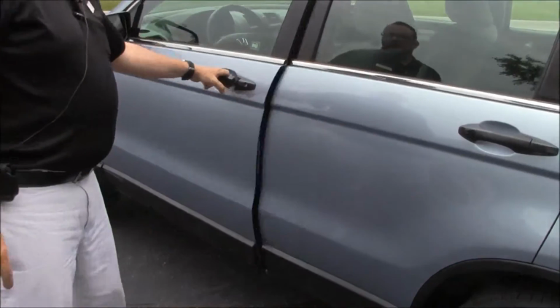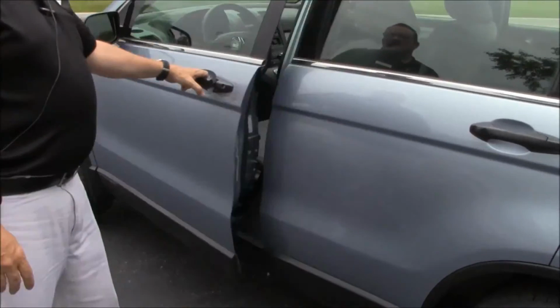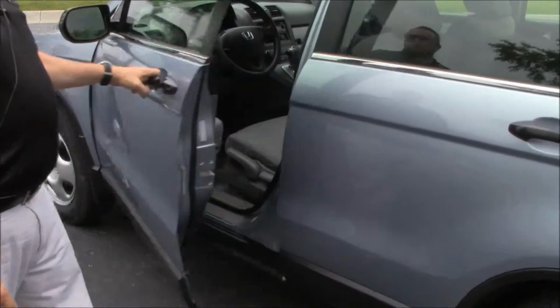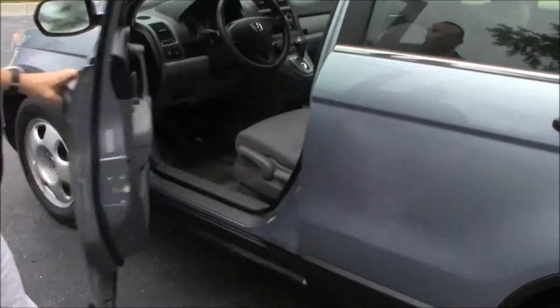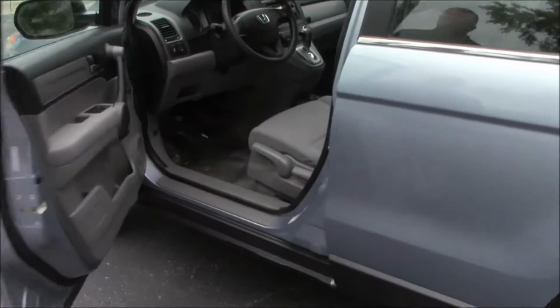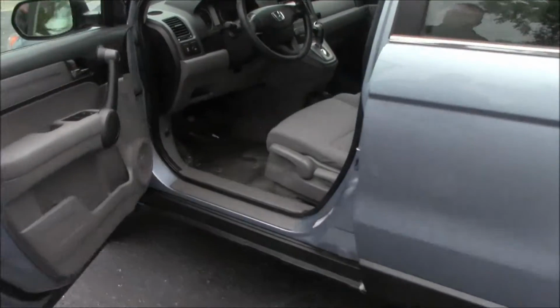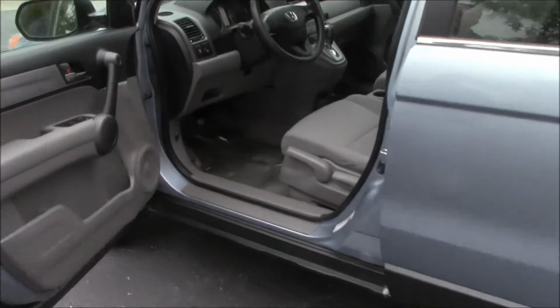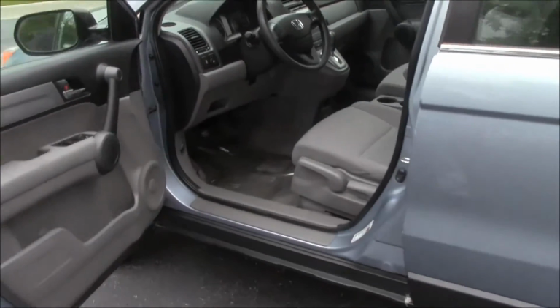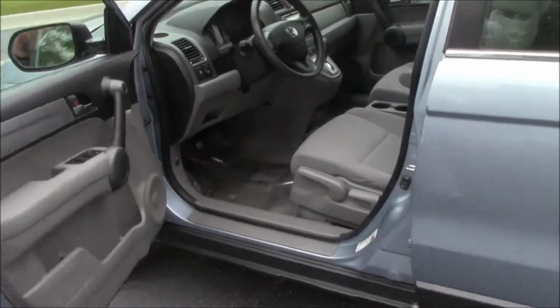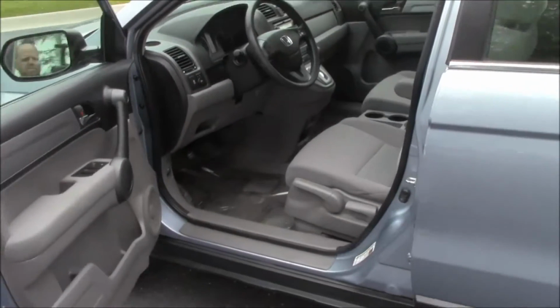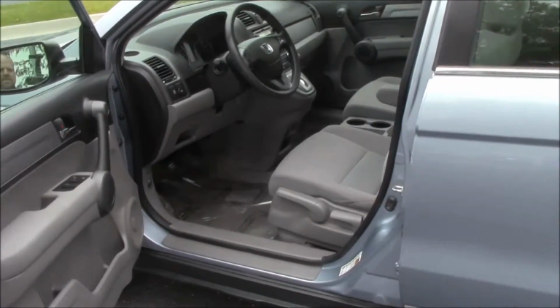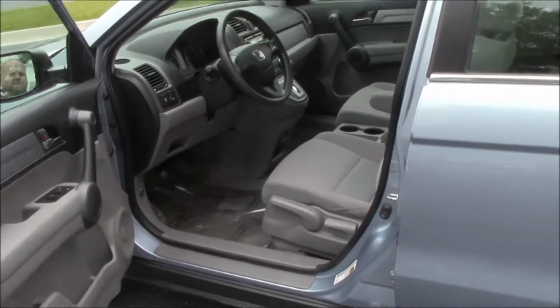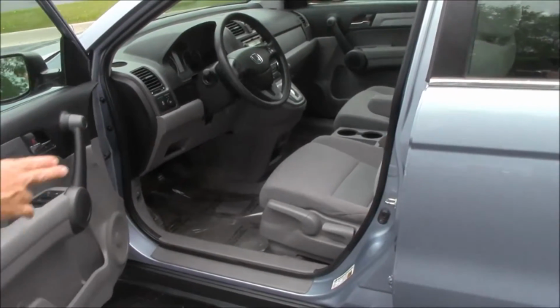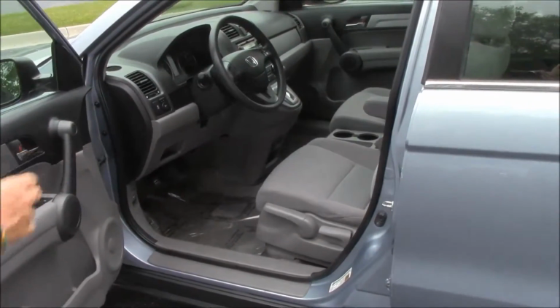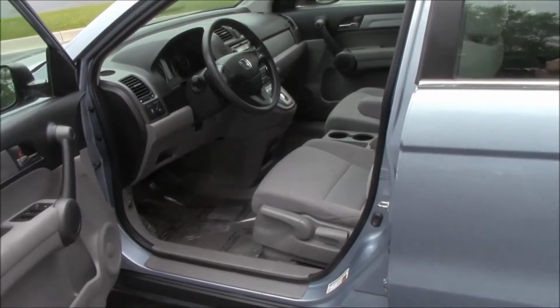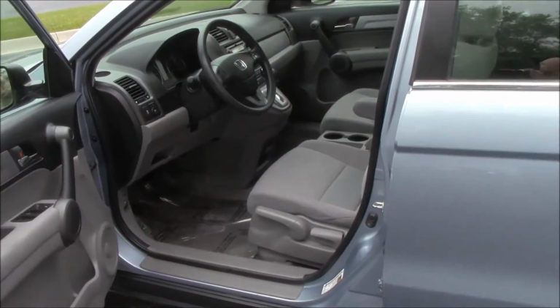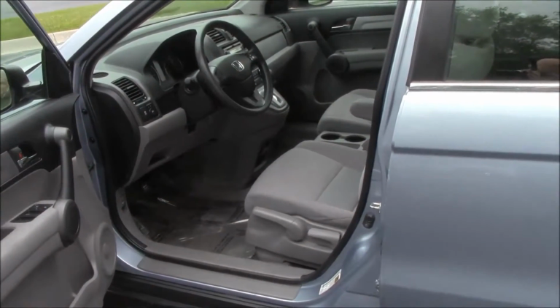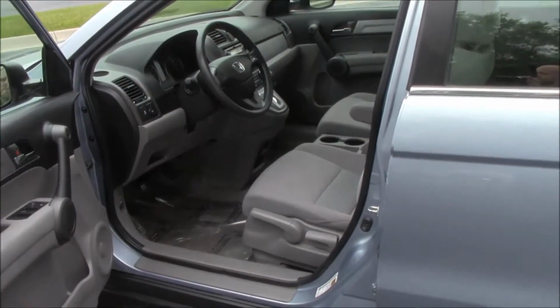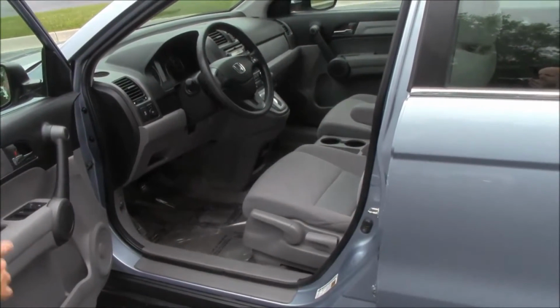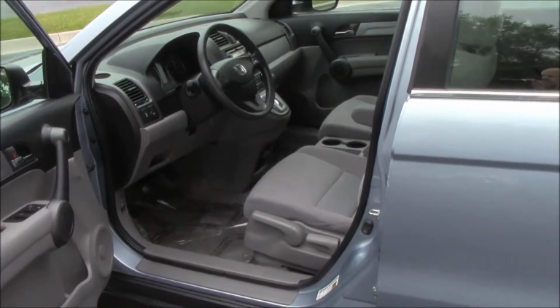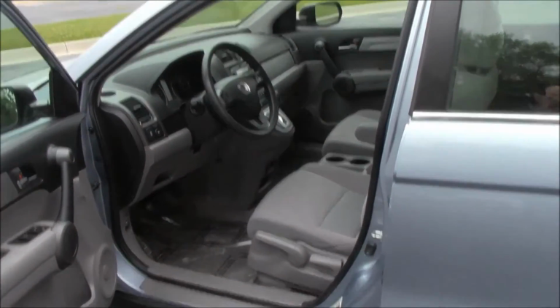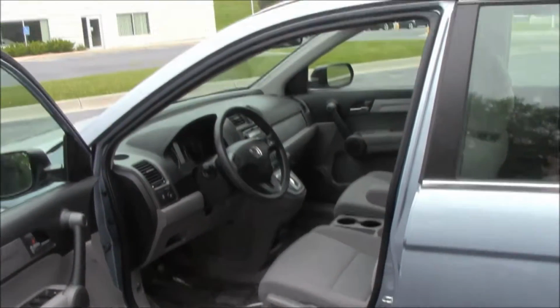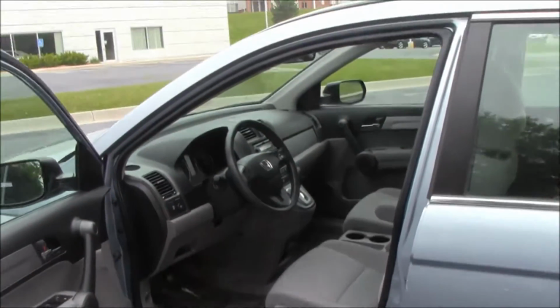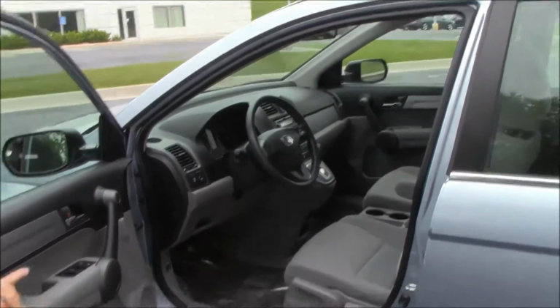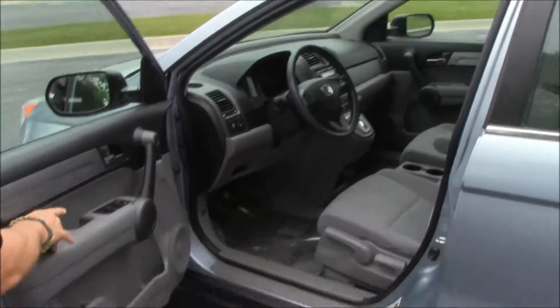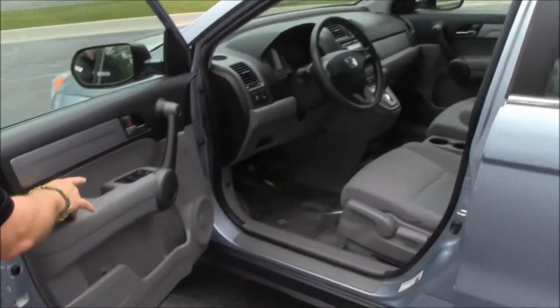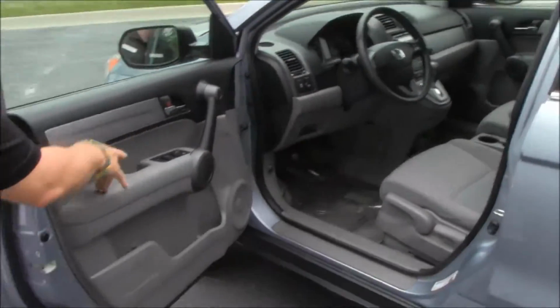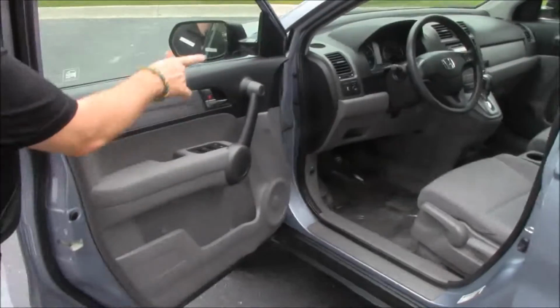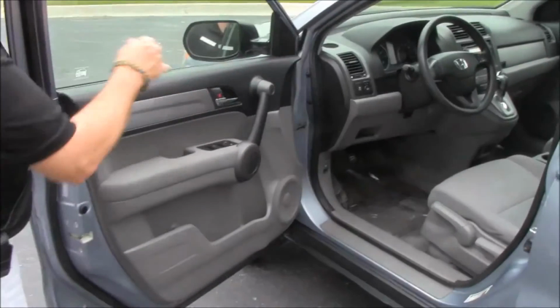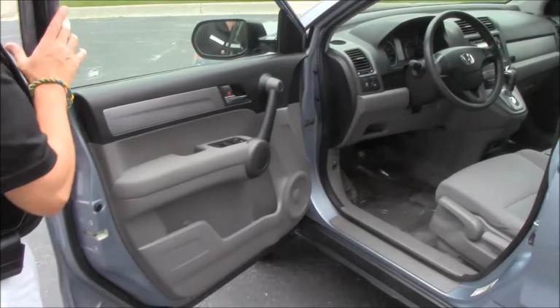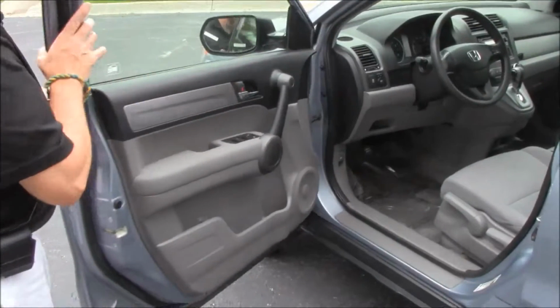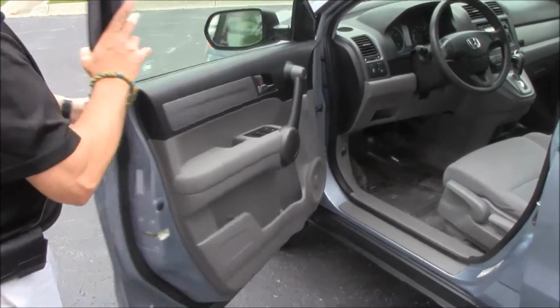You do have manual adjustment including height adjustment on the driver seat, power windows, power locks, and power mirrors.